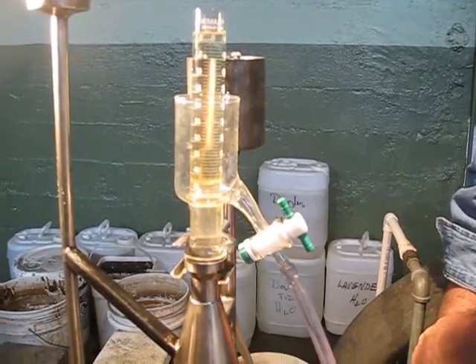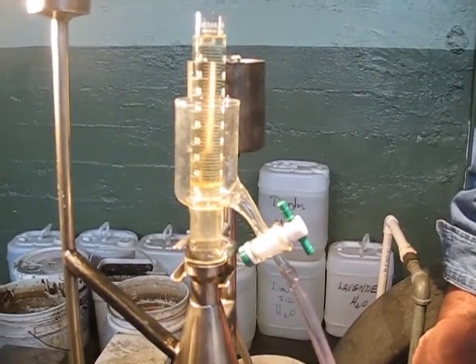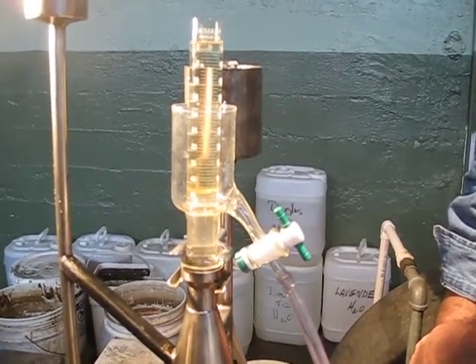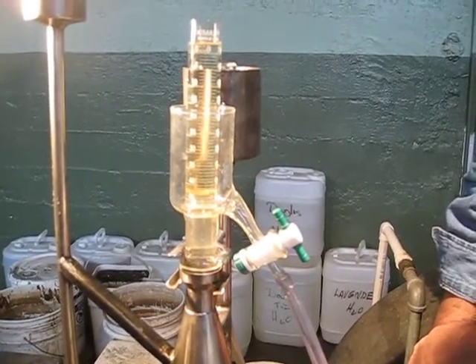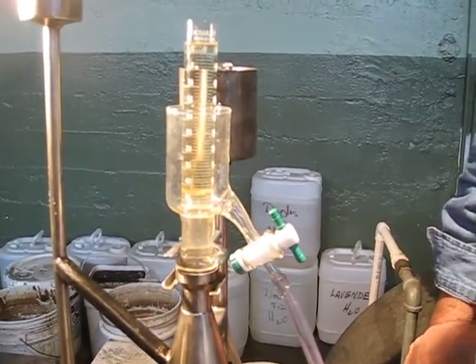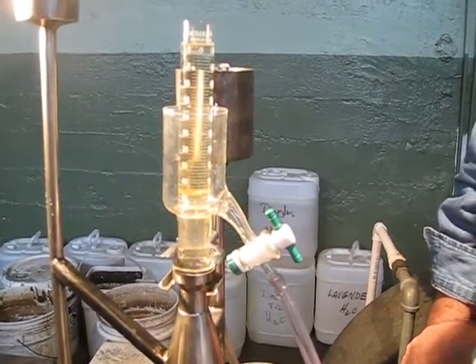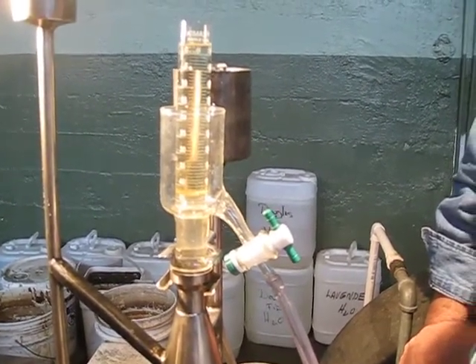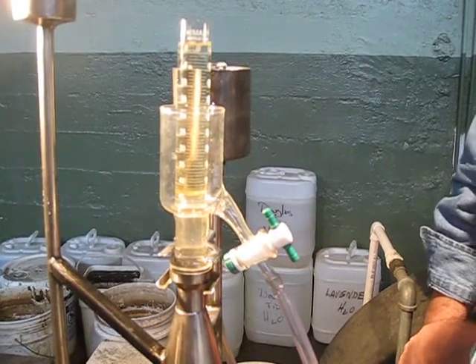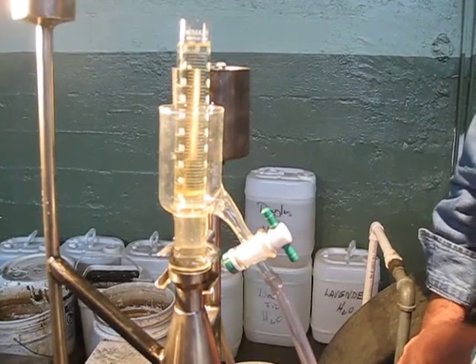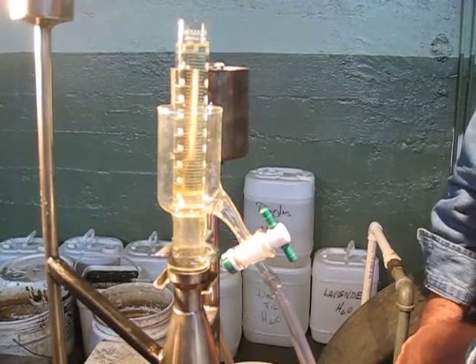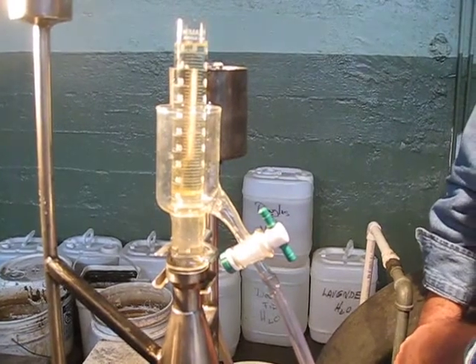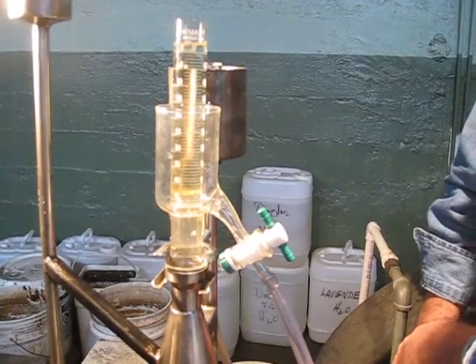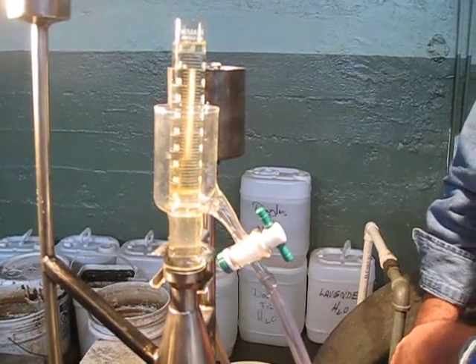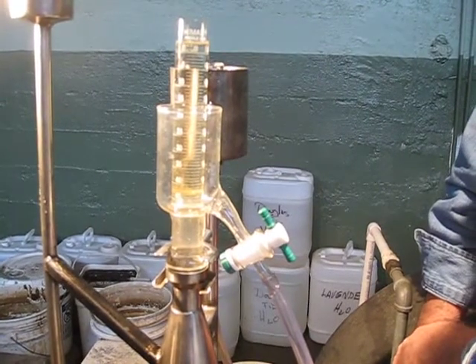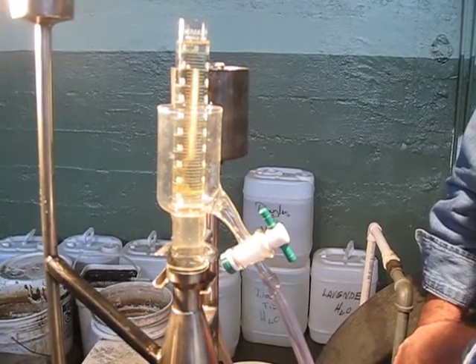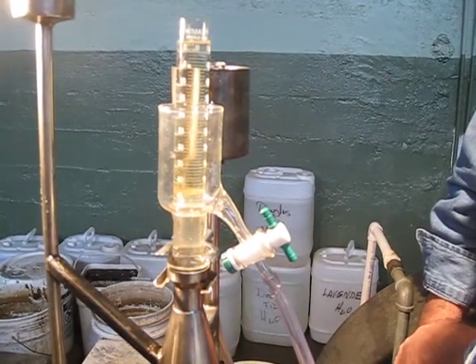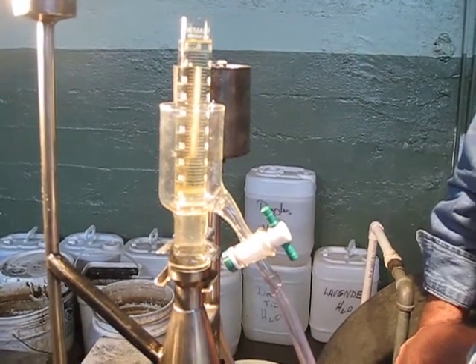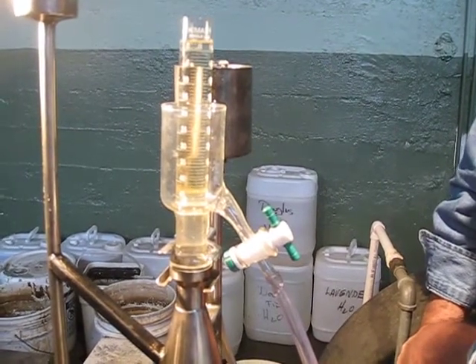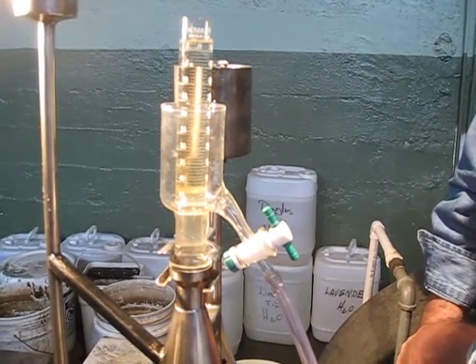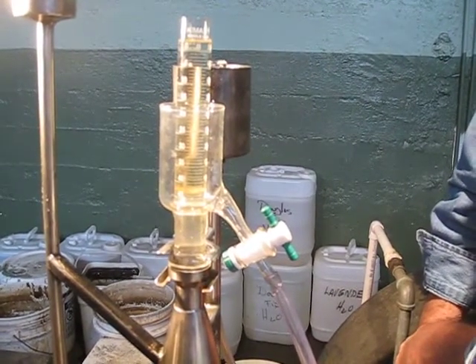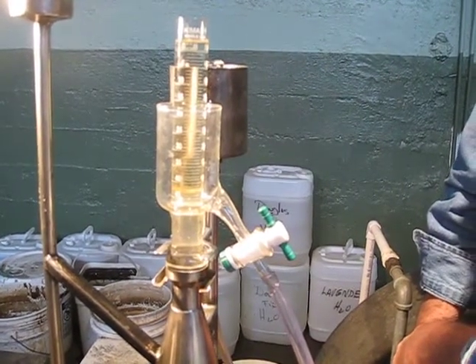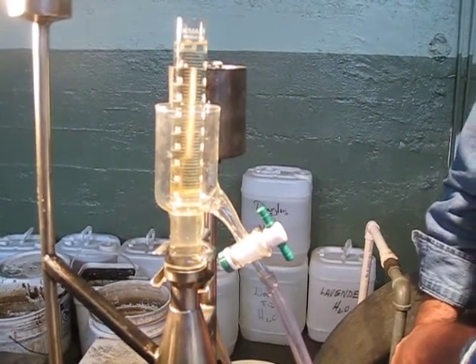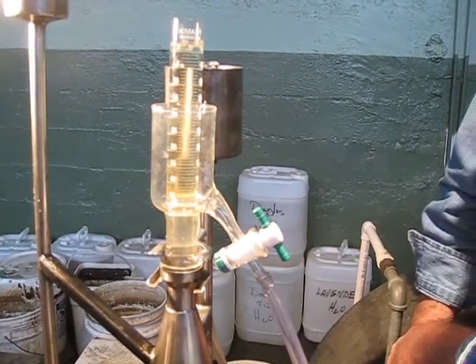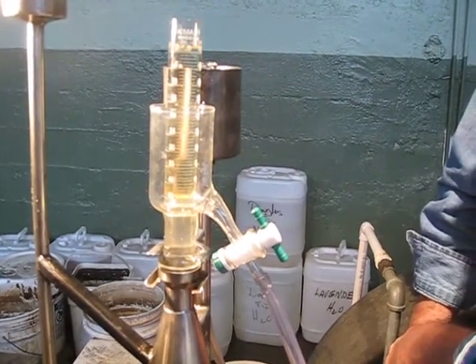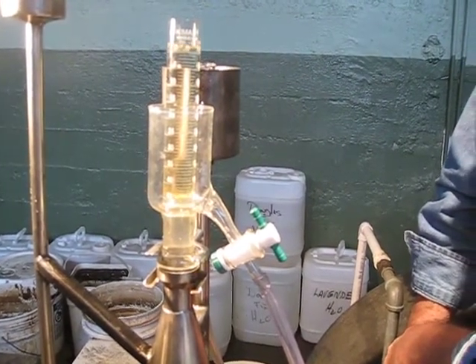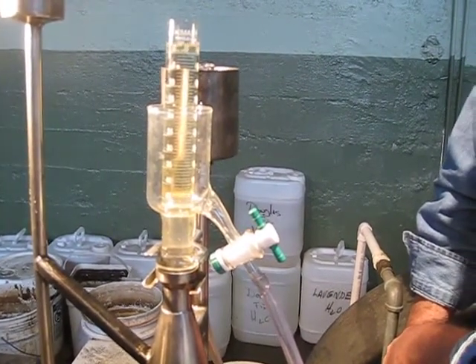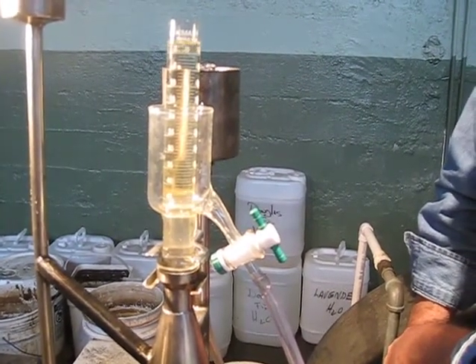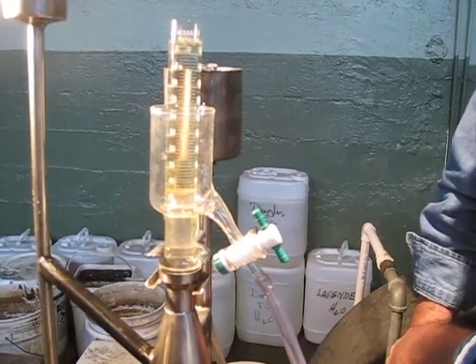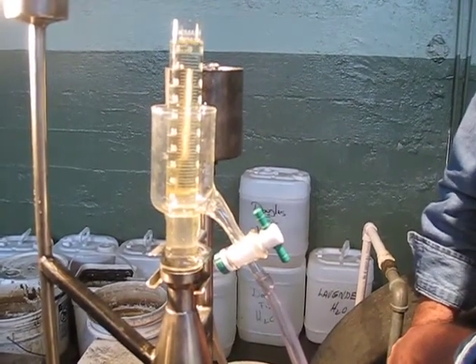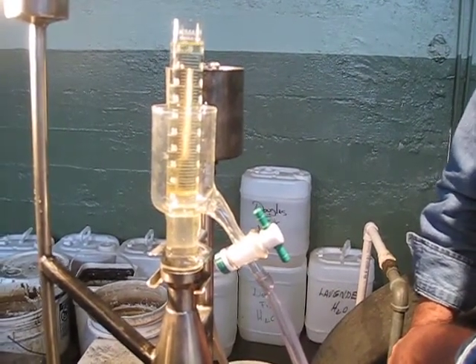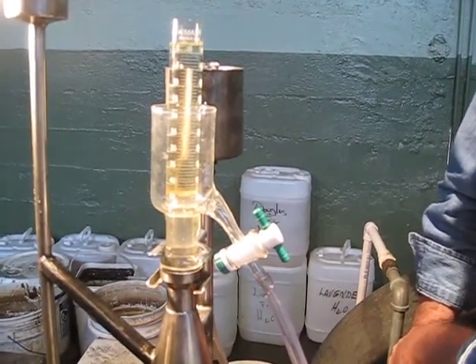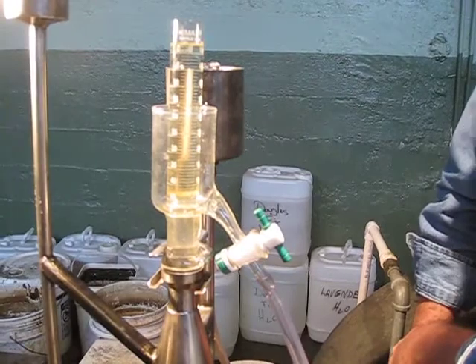It looks to me like I'll be distilling for probably another 45 minutes. I hope this has been helpful, Sangpil.